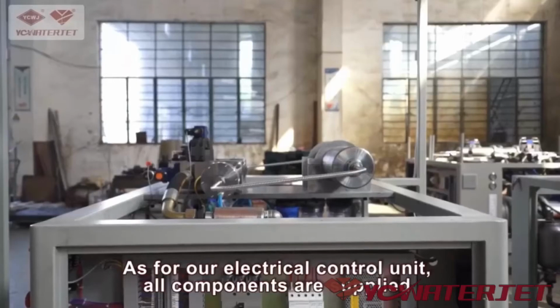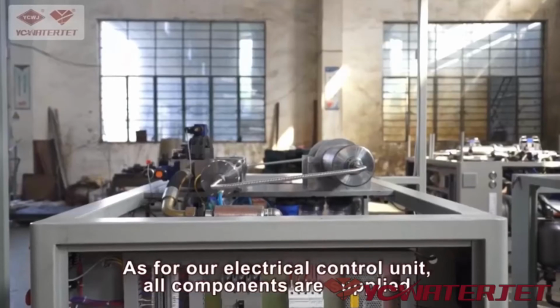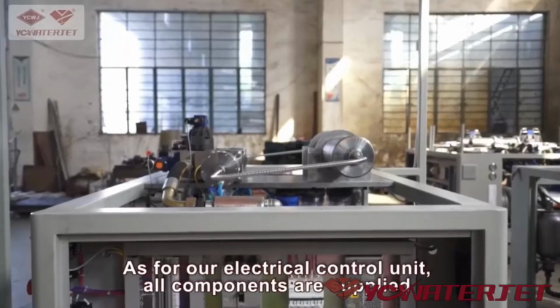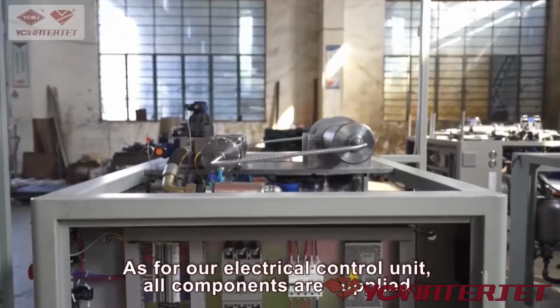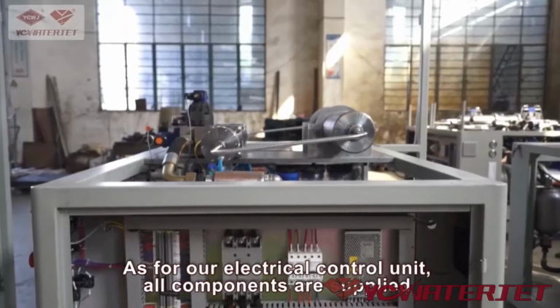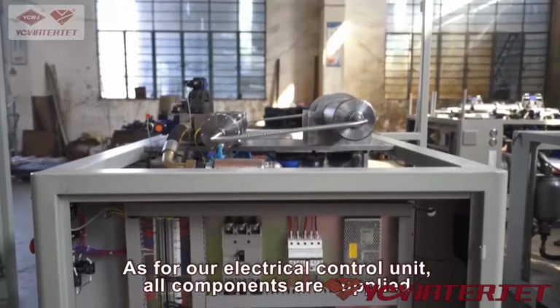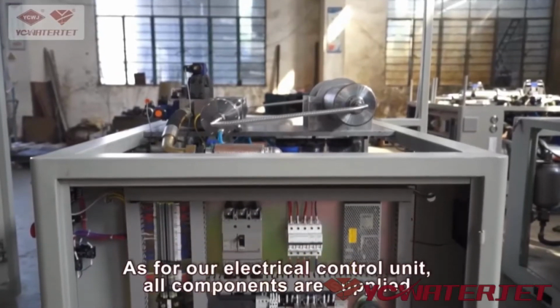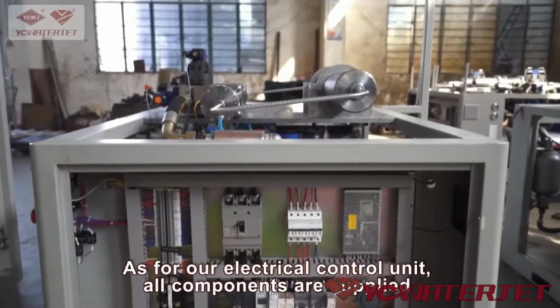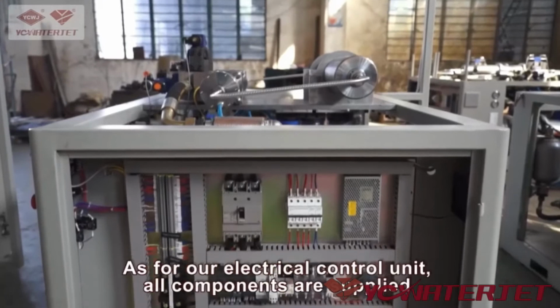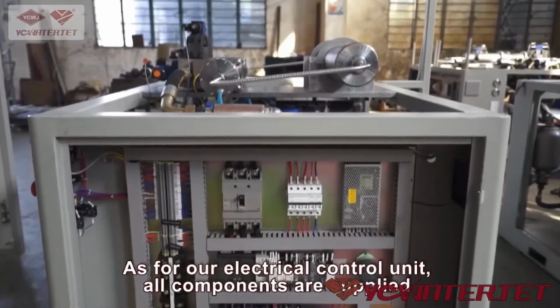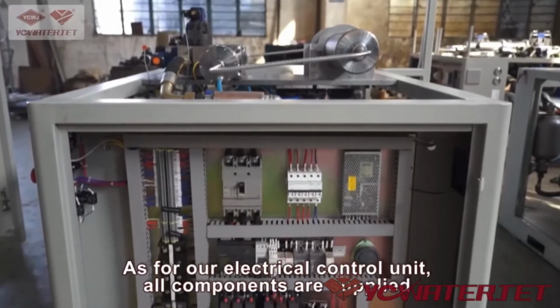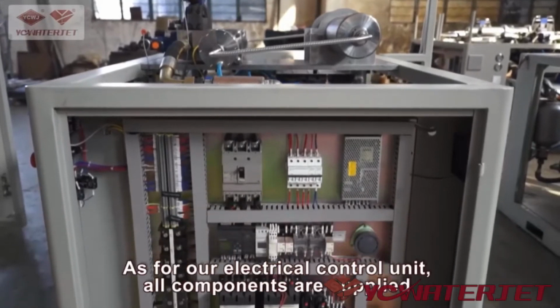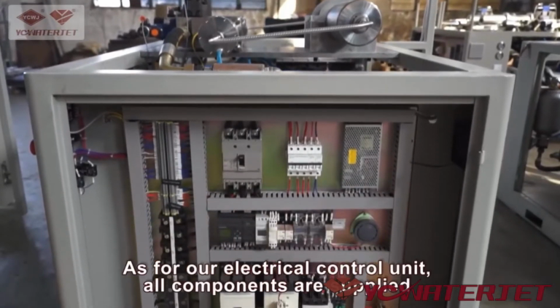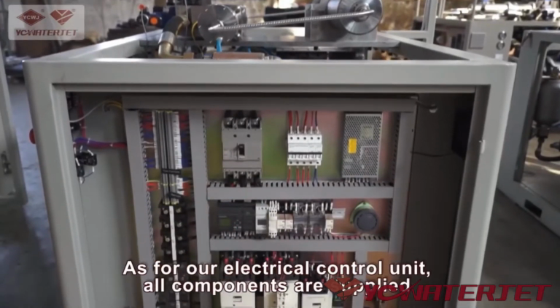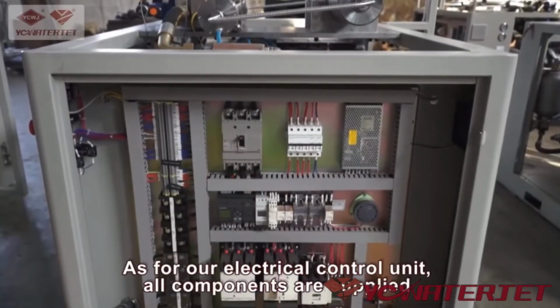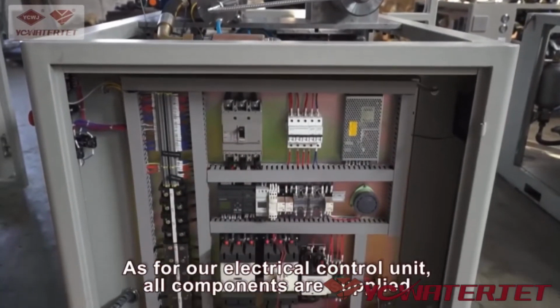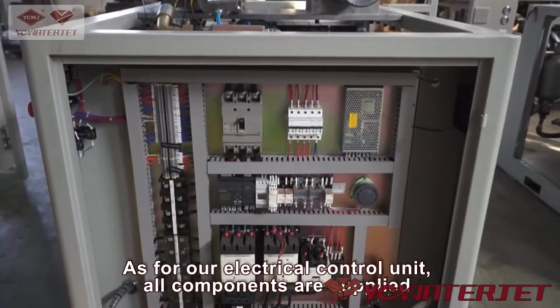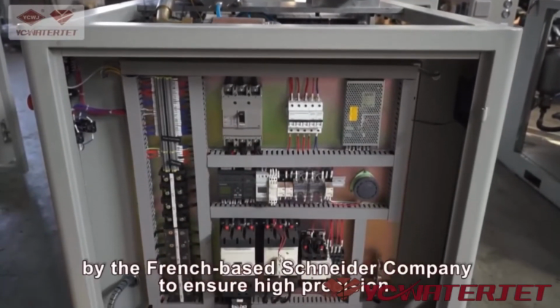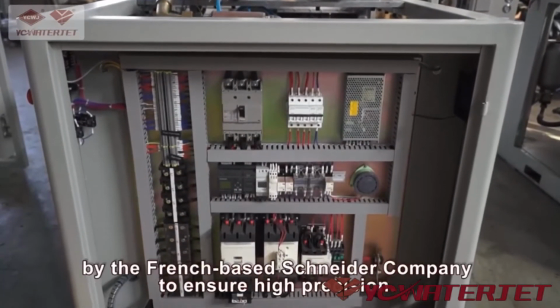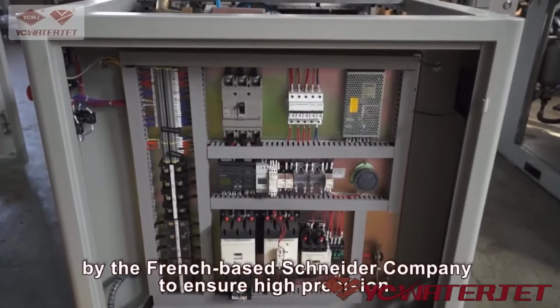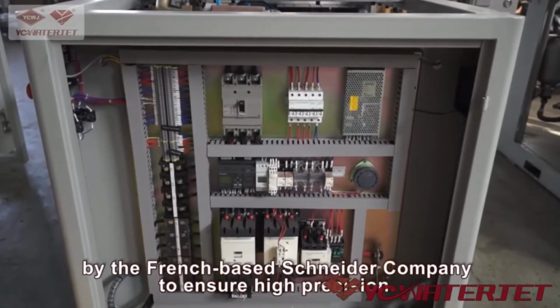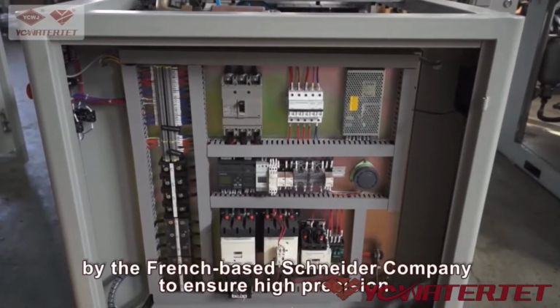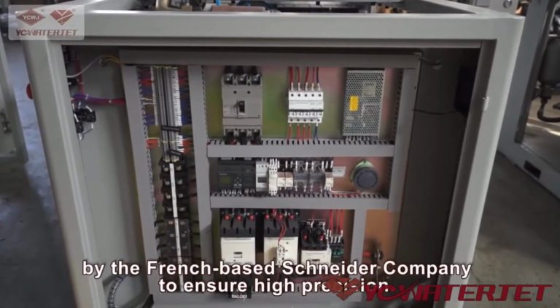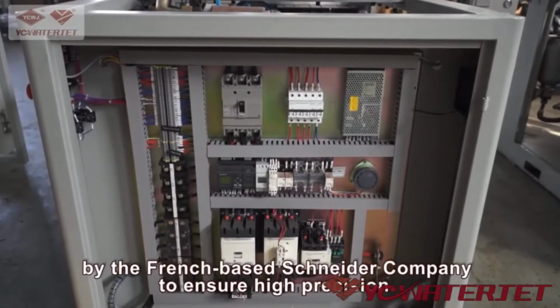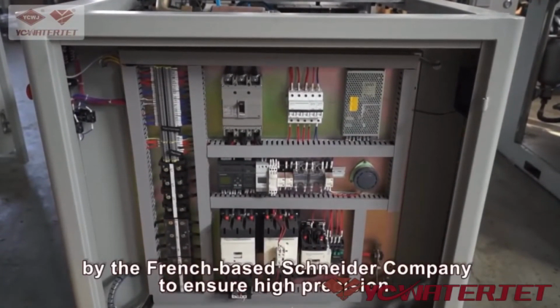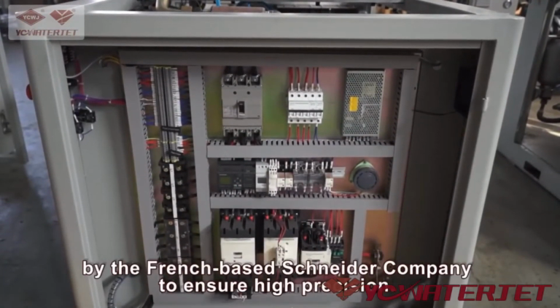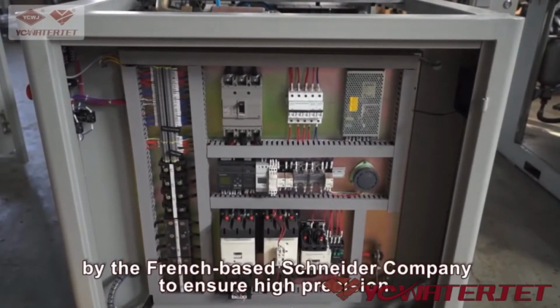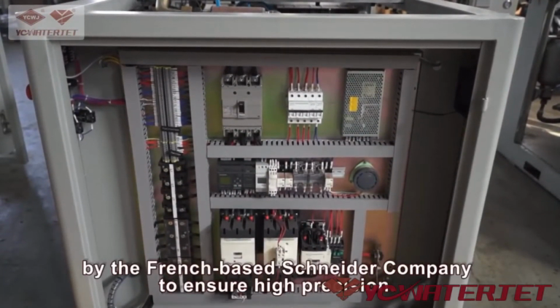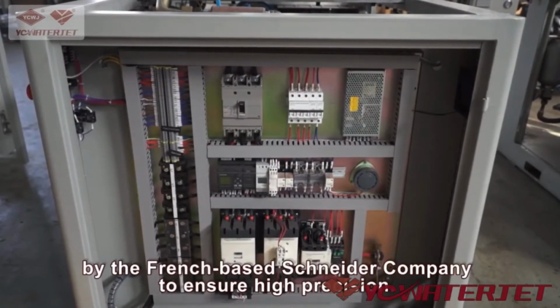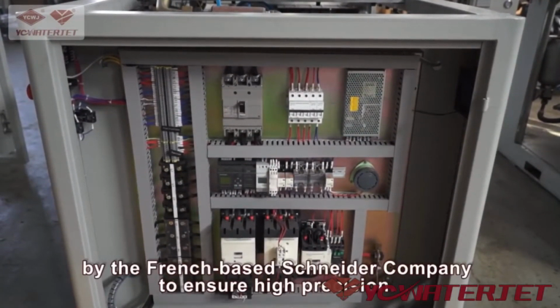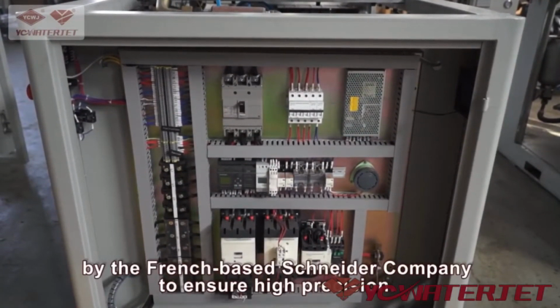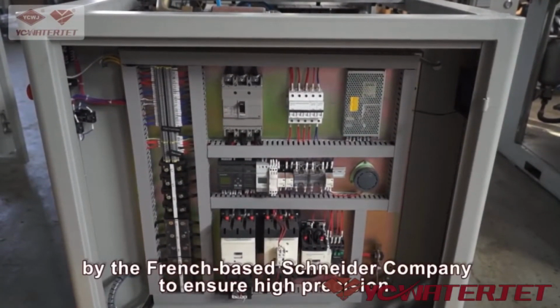As for our electrical control unit, all components are supplied by the French-based Schneider Company to ensure high precision.